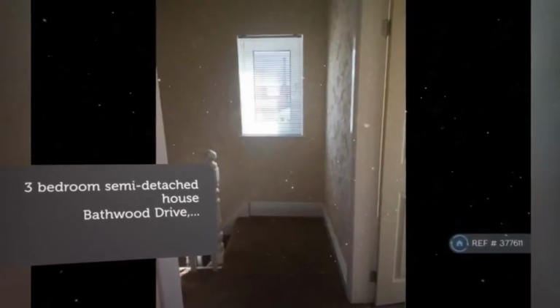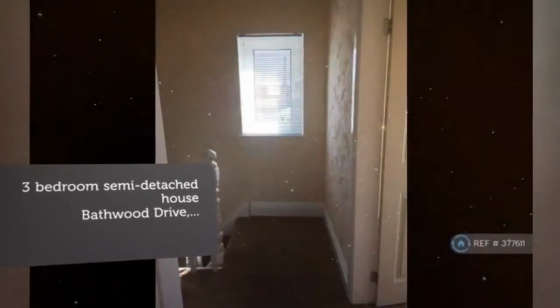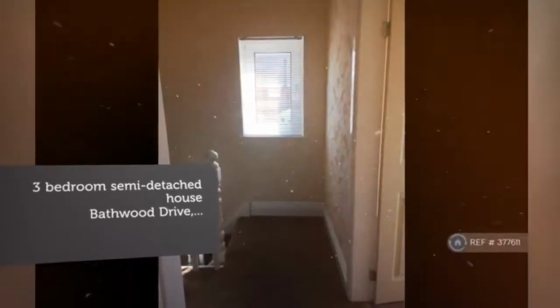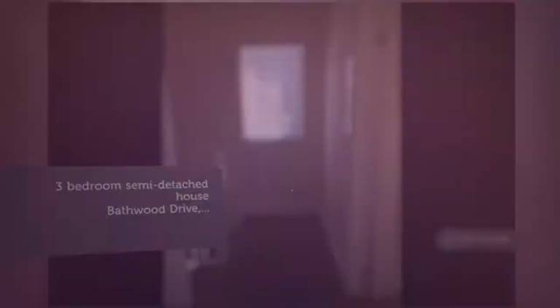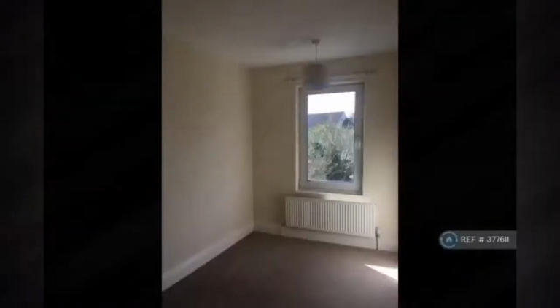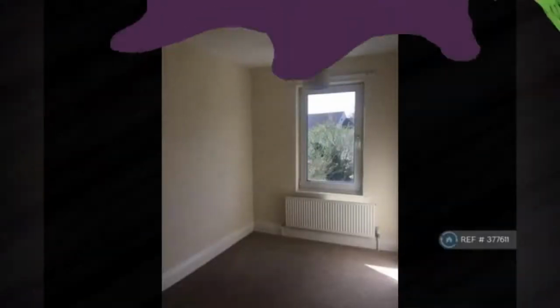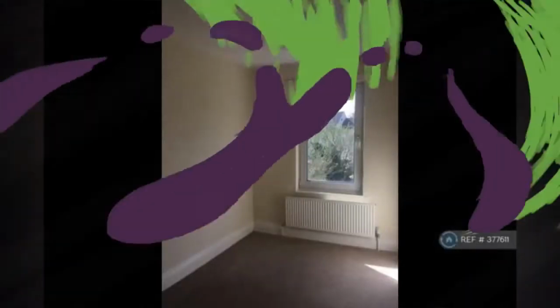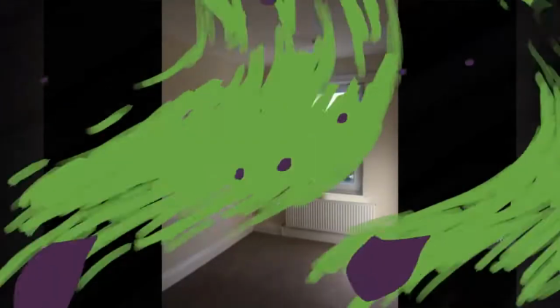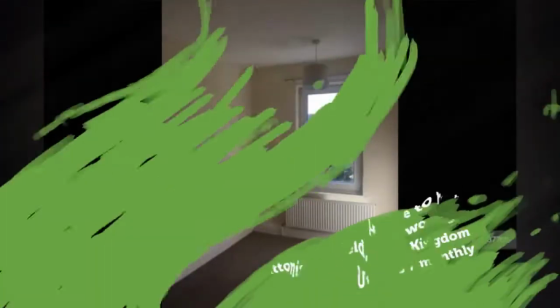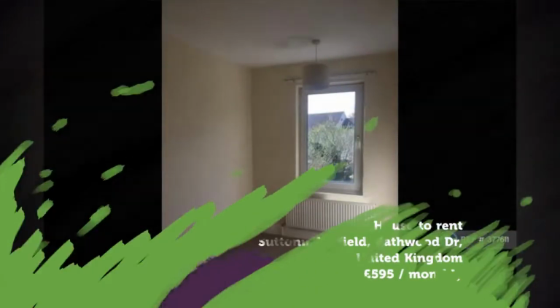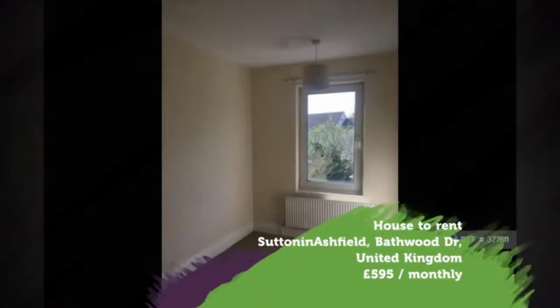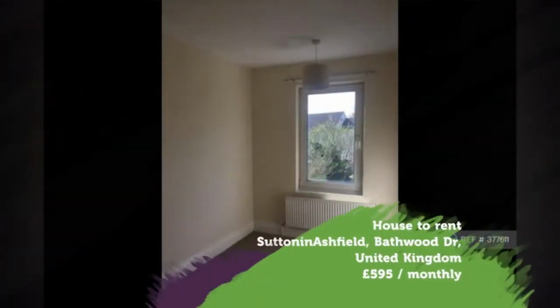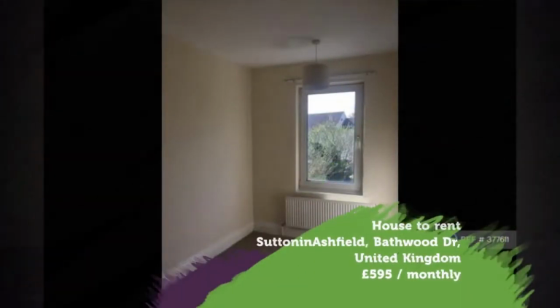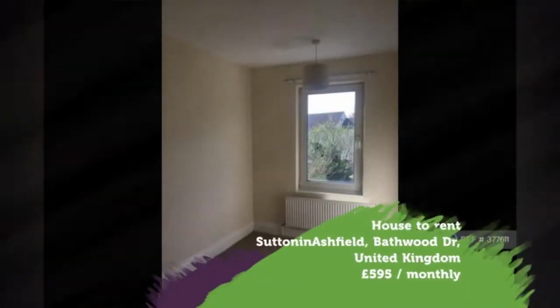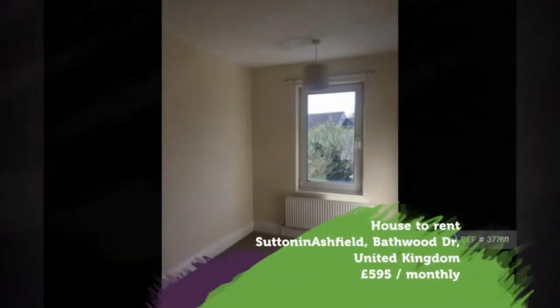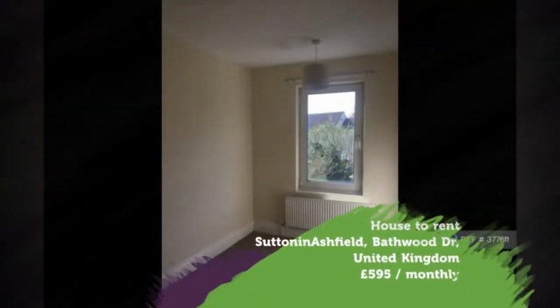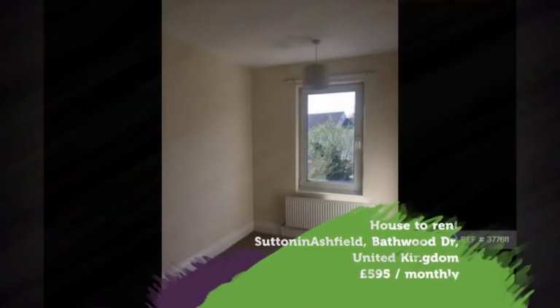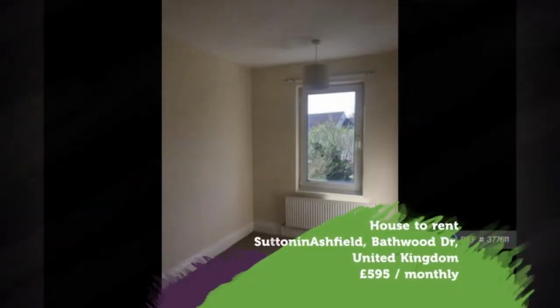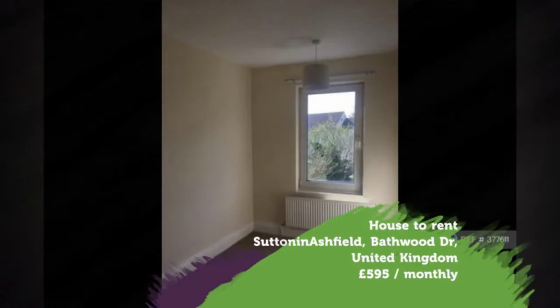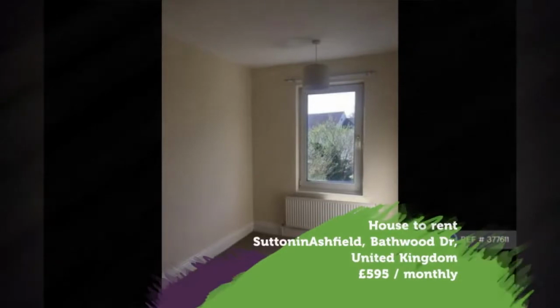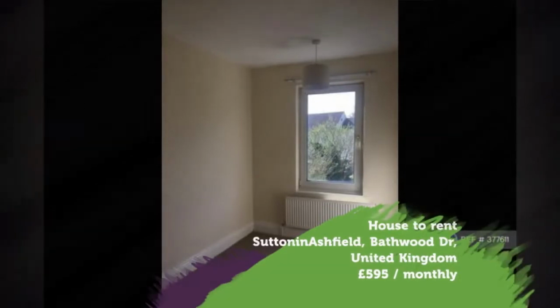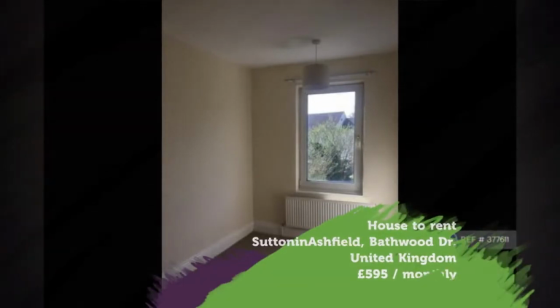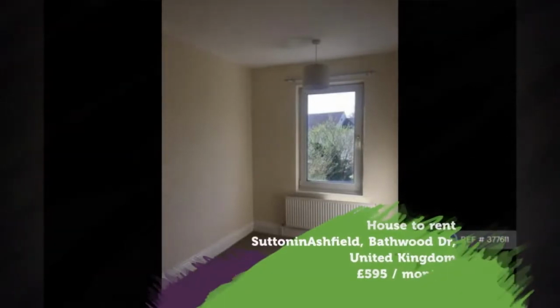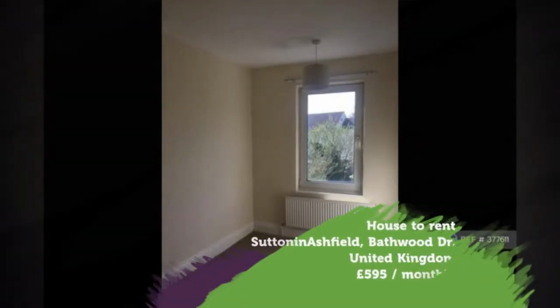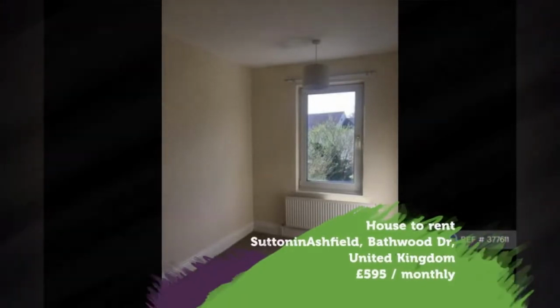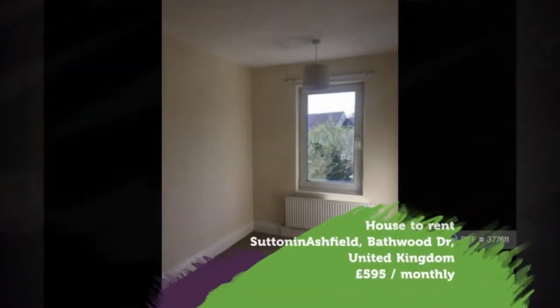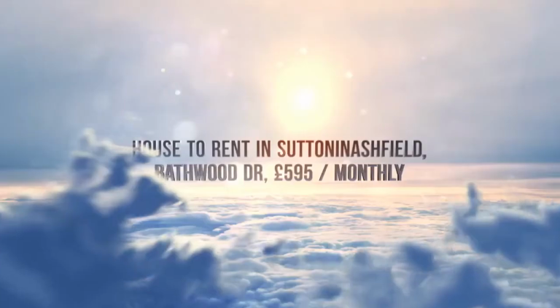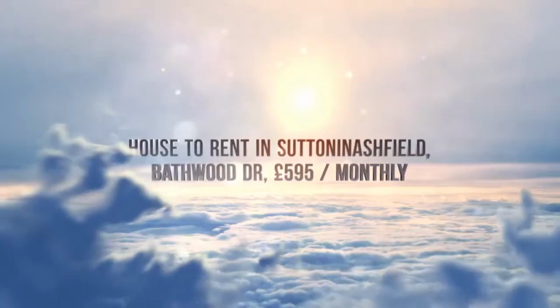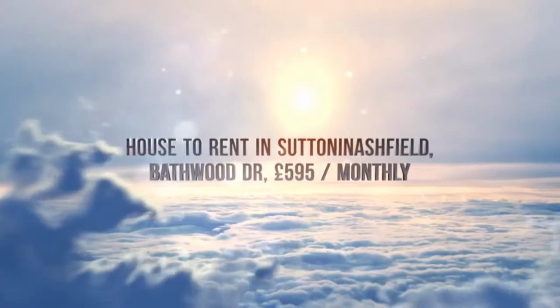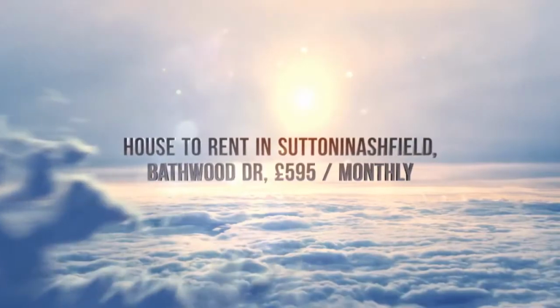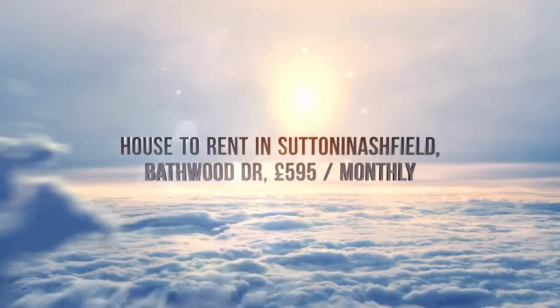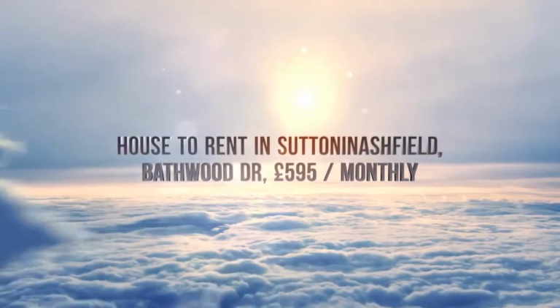Key Features. No agent fees. Property Reference Number: 377,611.